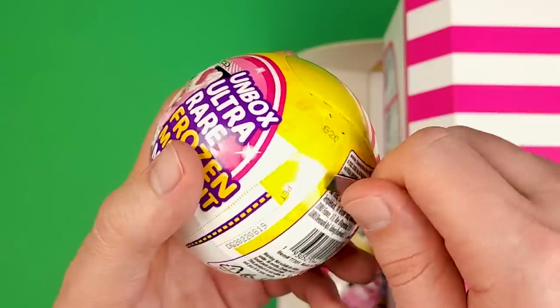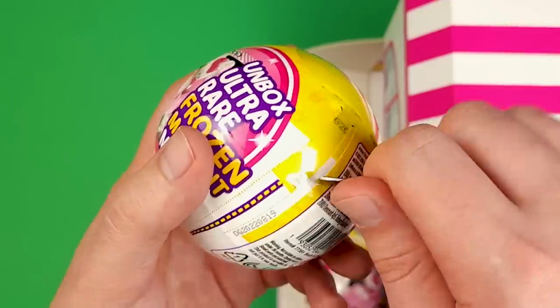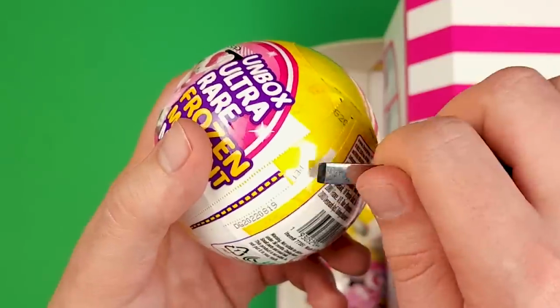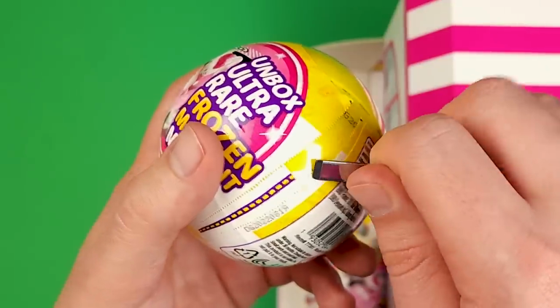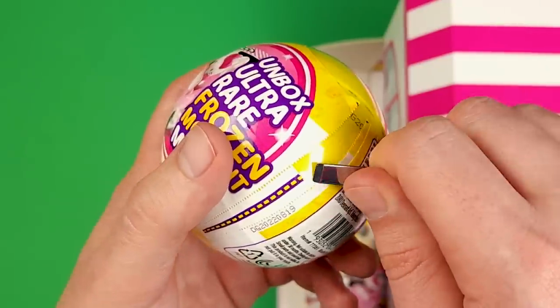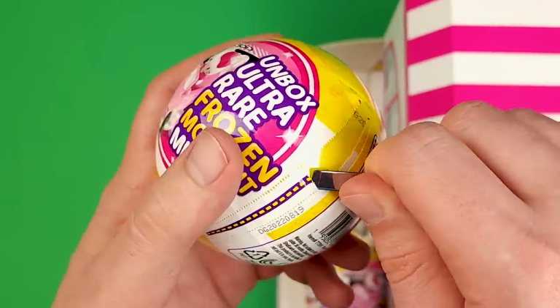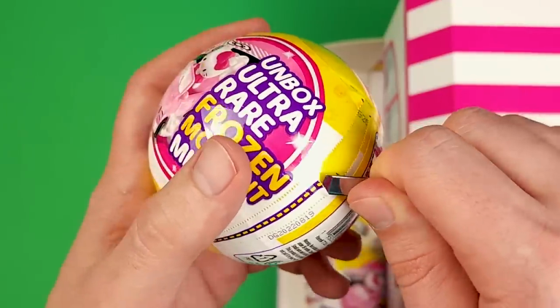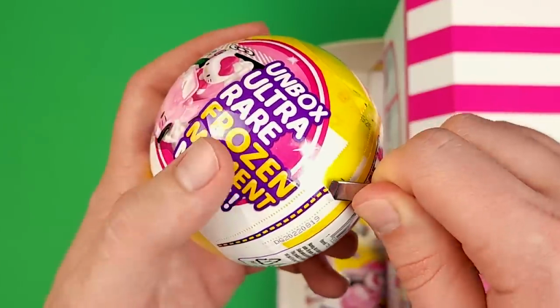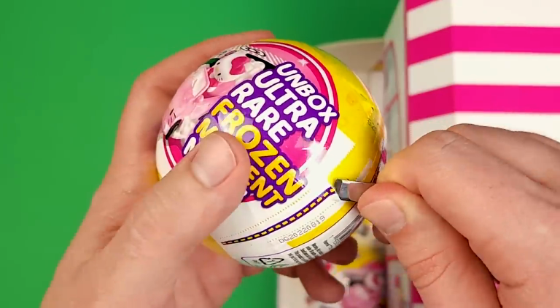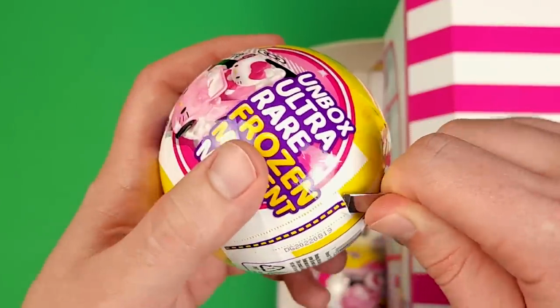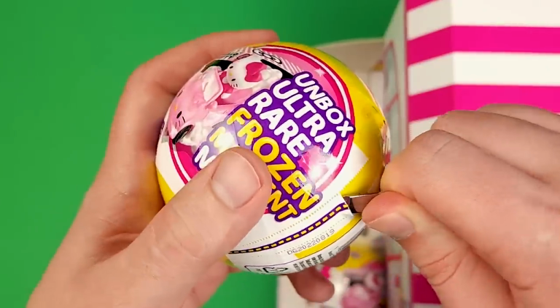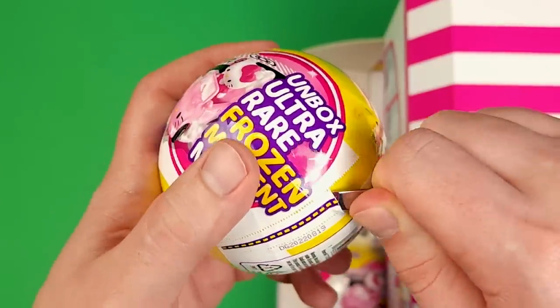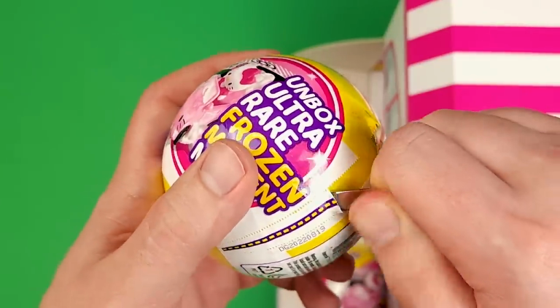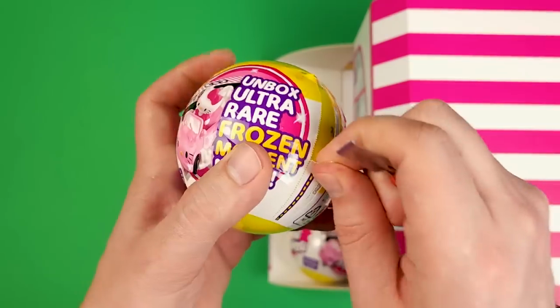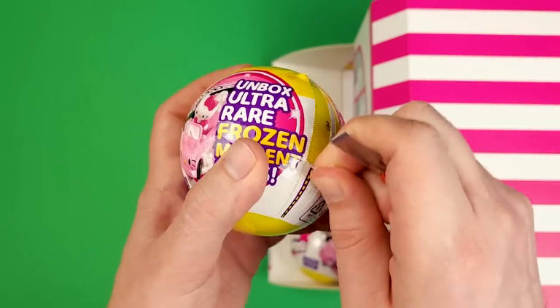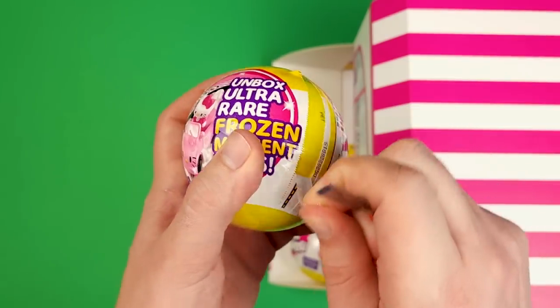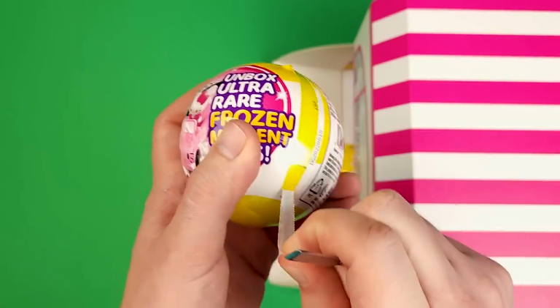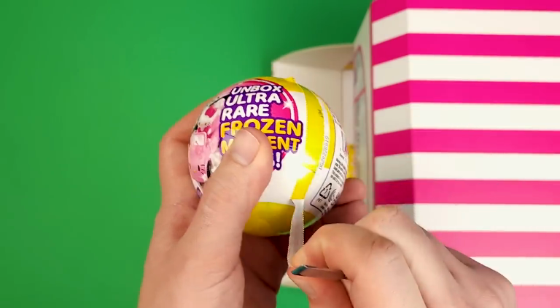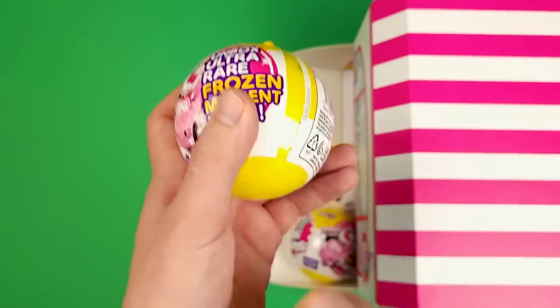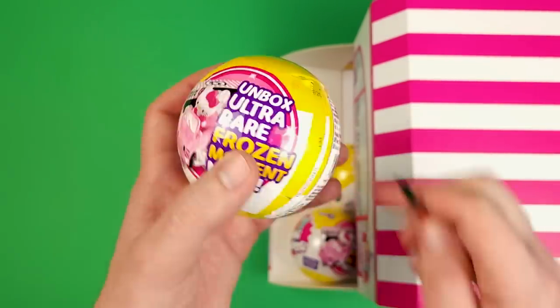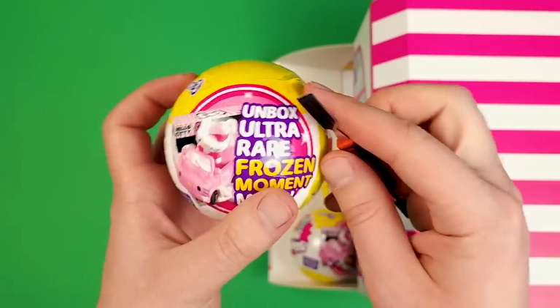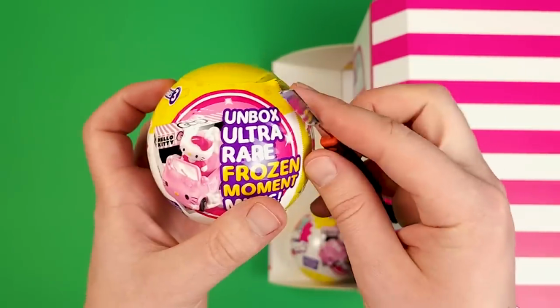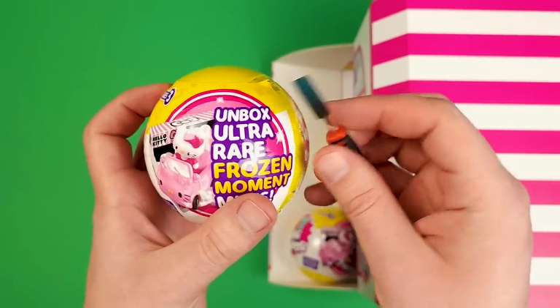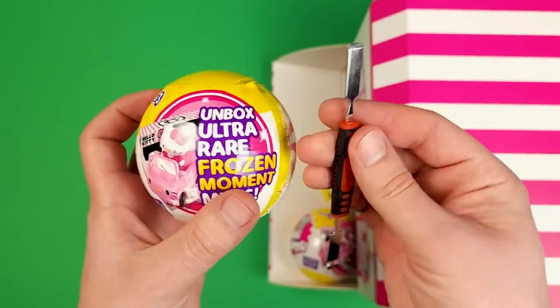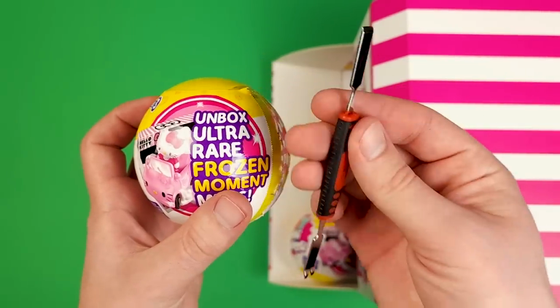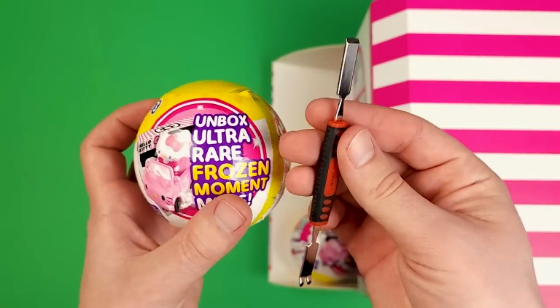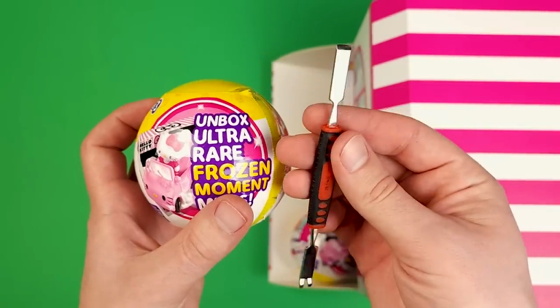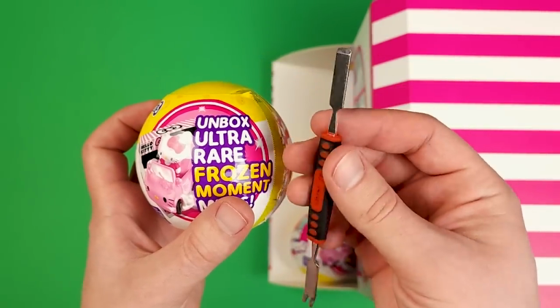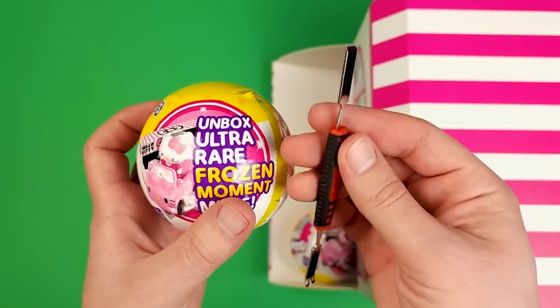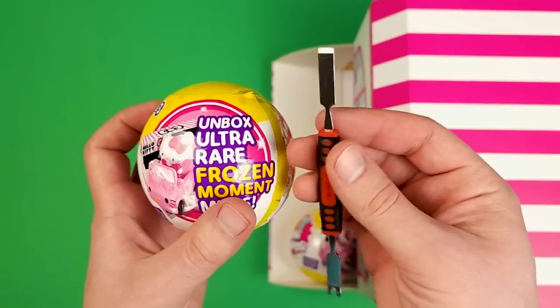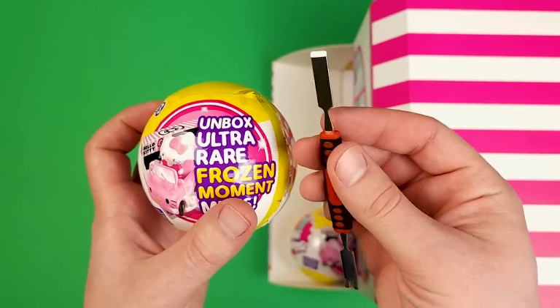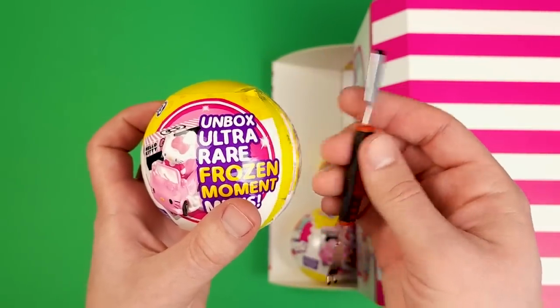Look at this beautiful box that's made to look like a toy shop. There are 12 capsules in here and you can get to them through the back door. We're having a little bit of zipper issues here, but it's all good because I have this handy dandy tool.